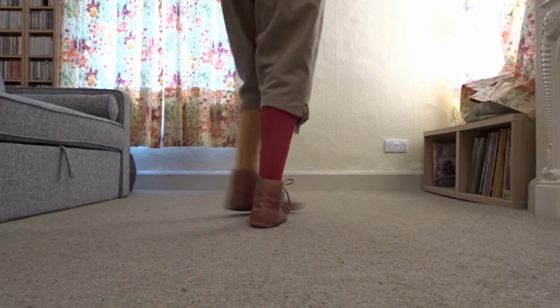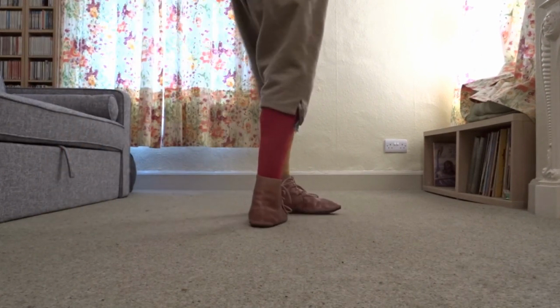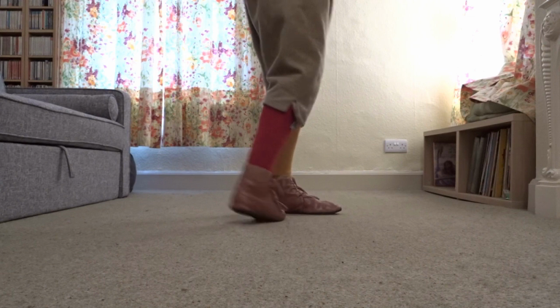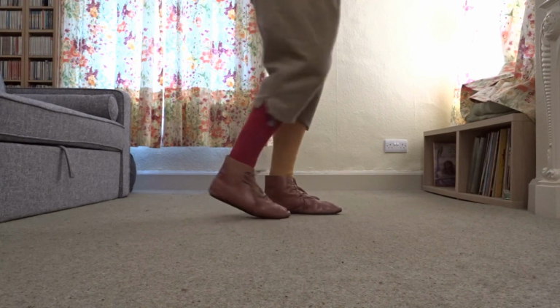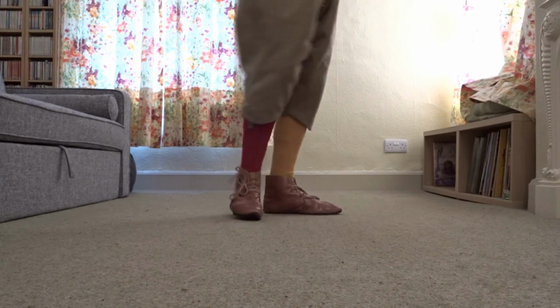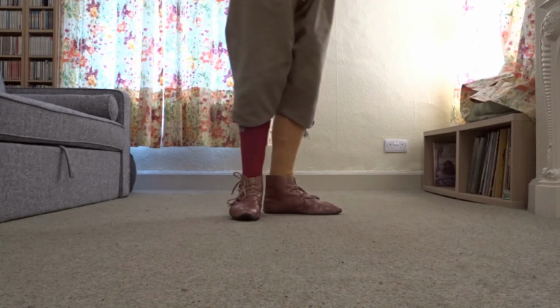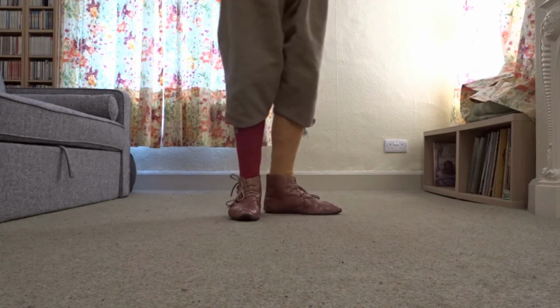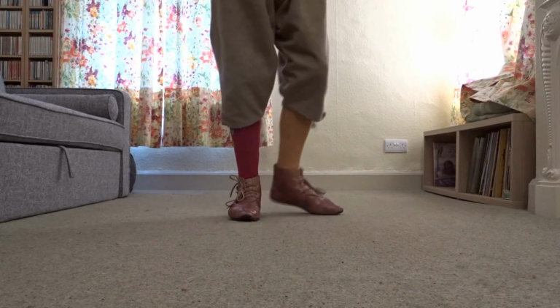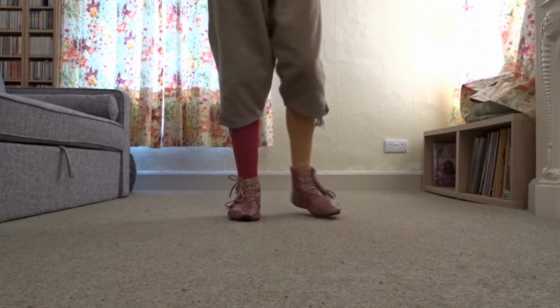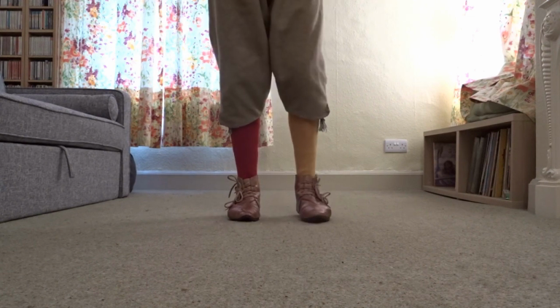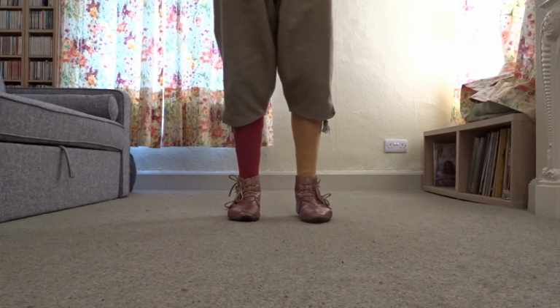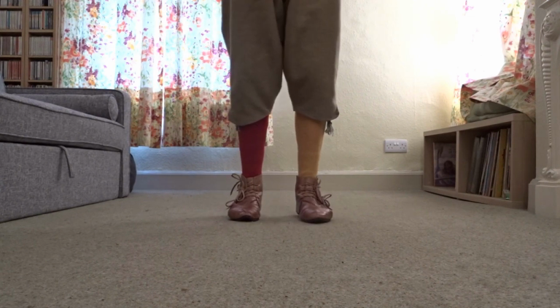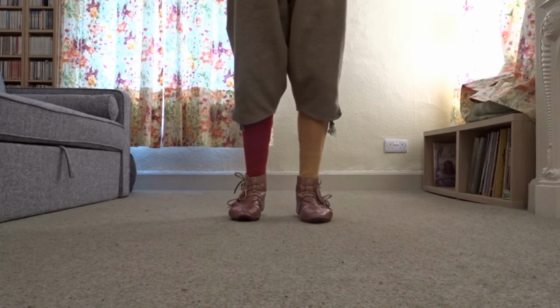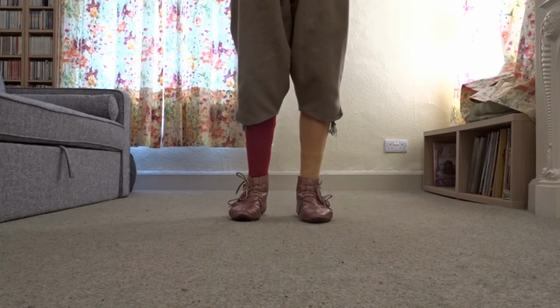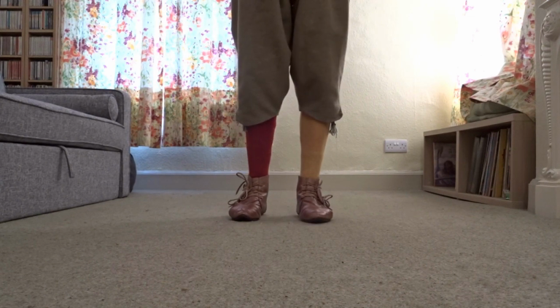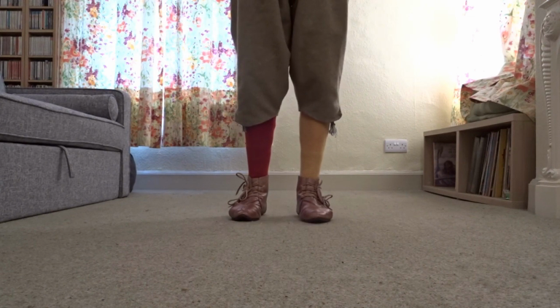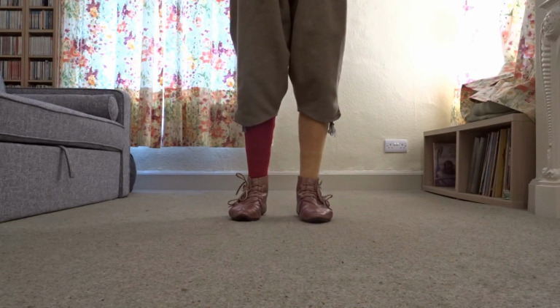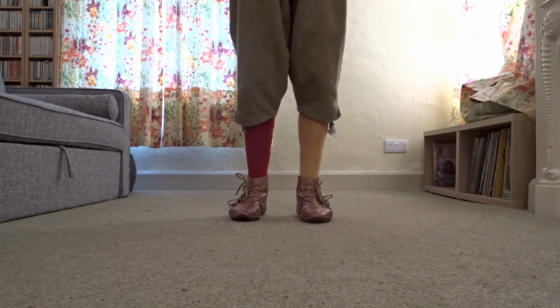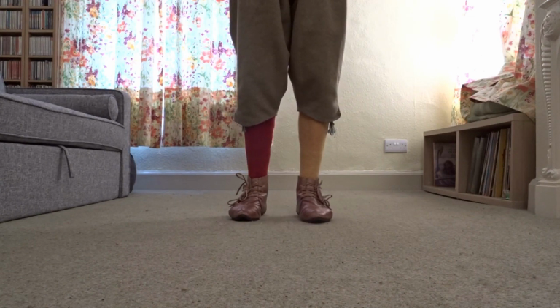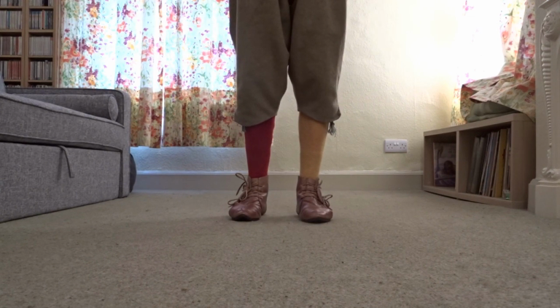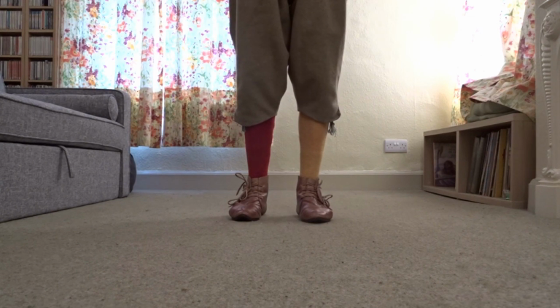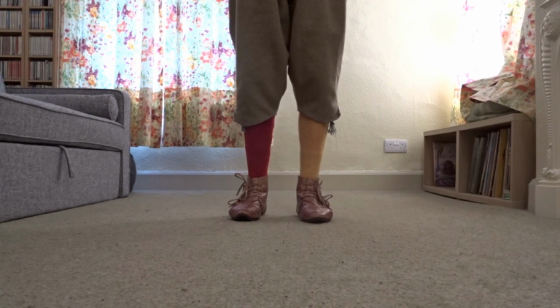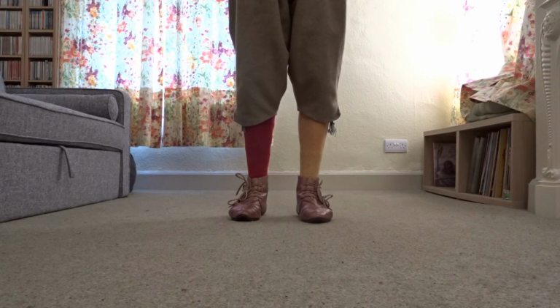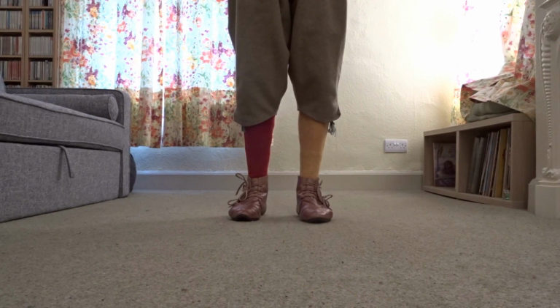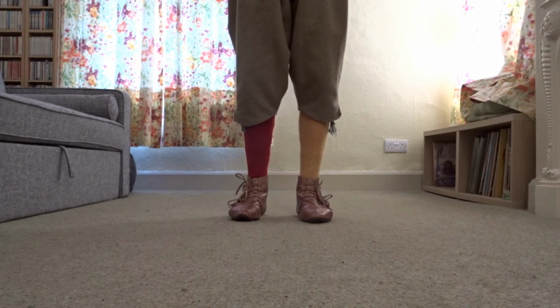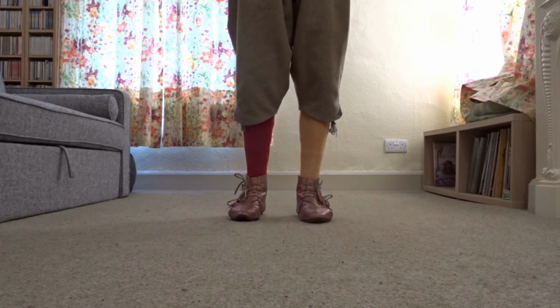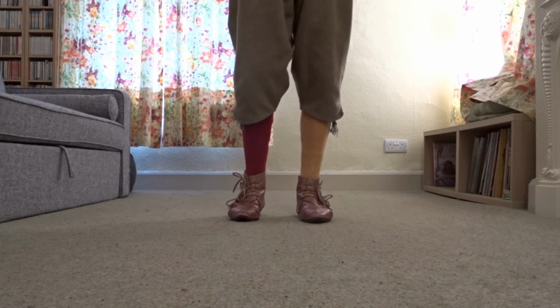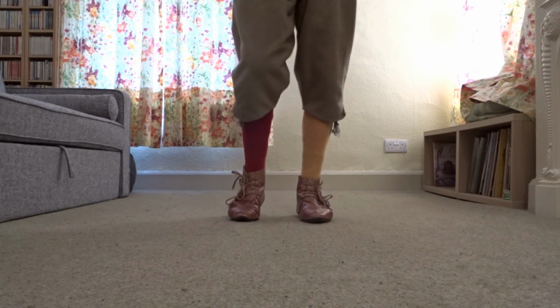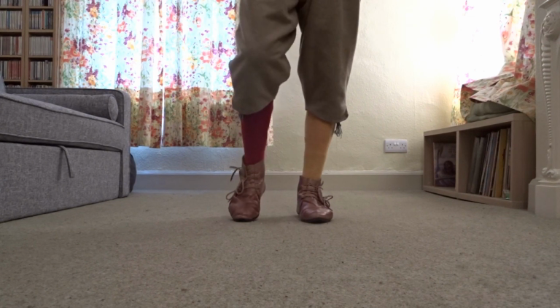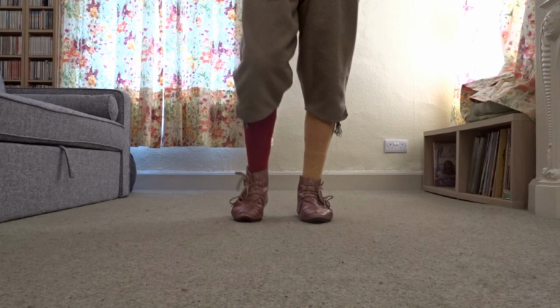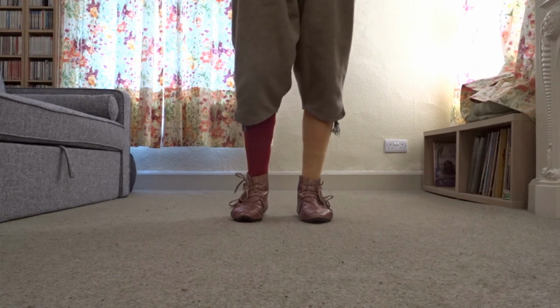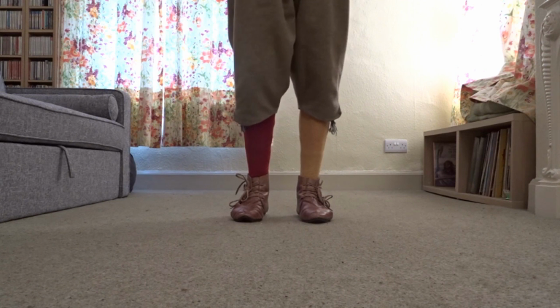You will do four doubles: one to the left, one to the right, one to the left and one to the right.